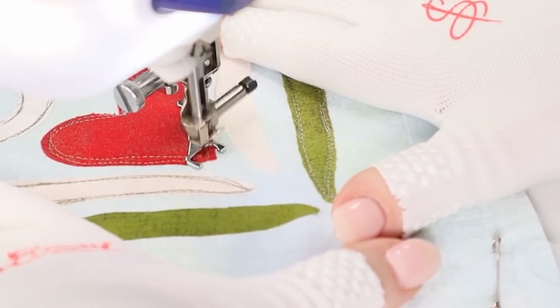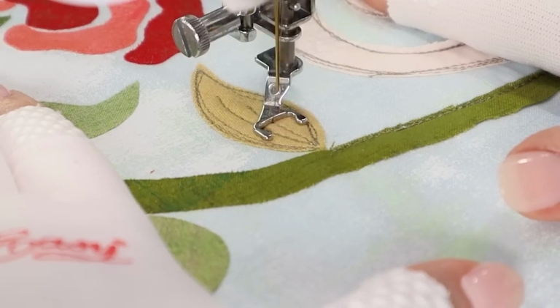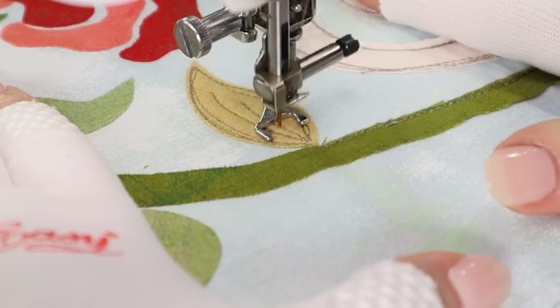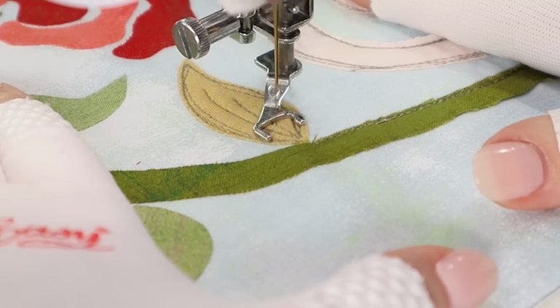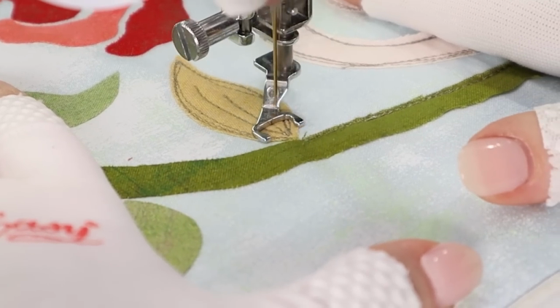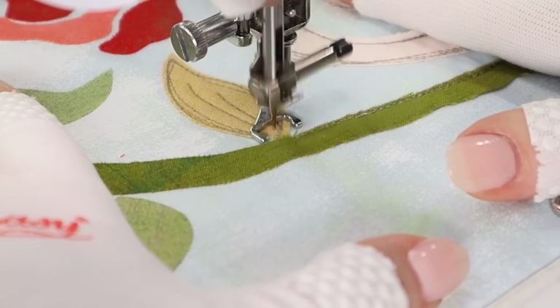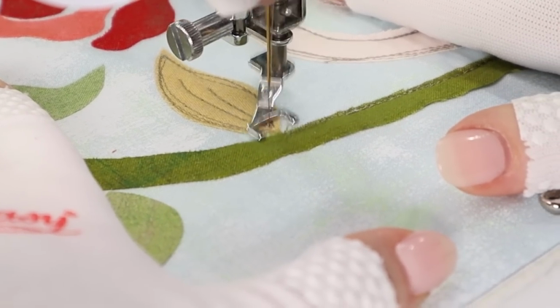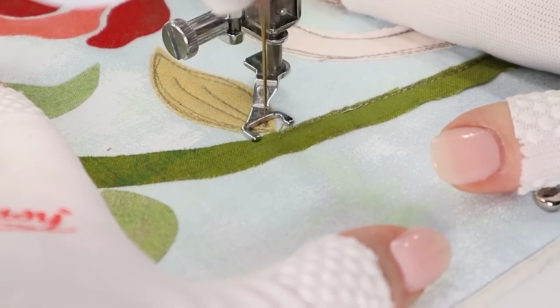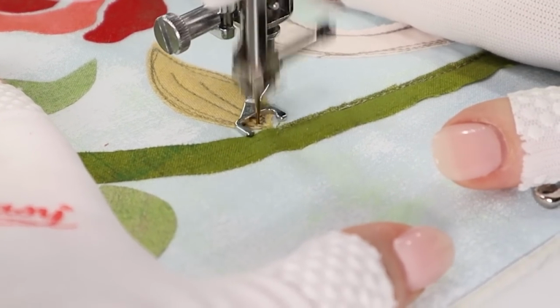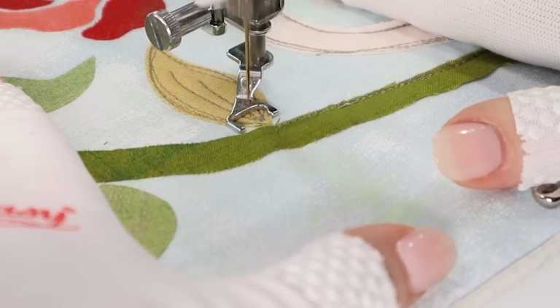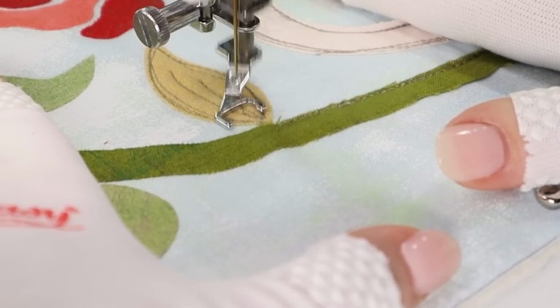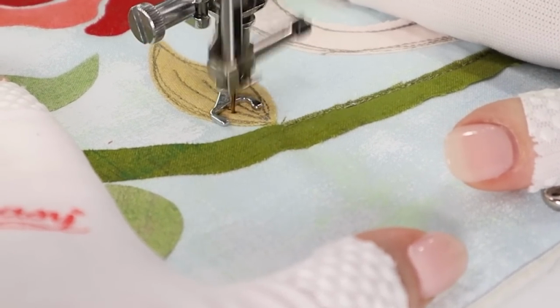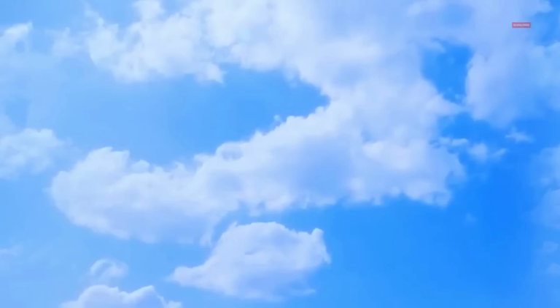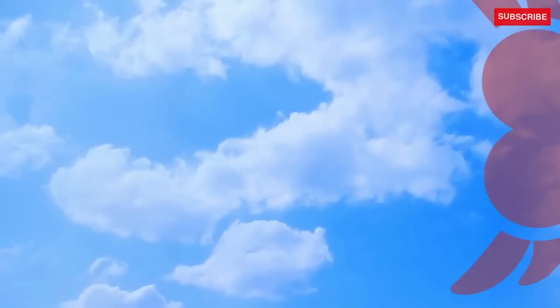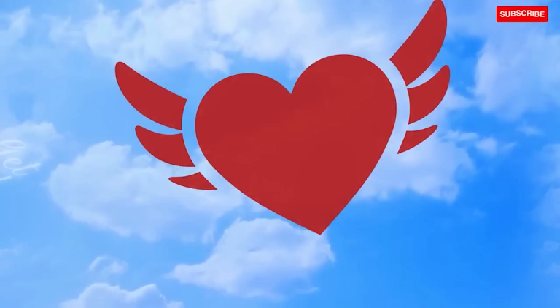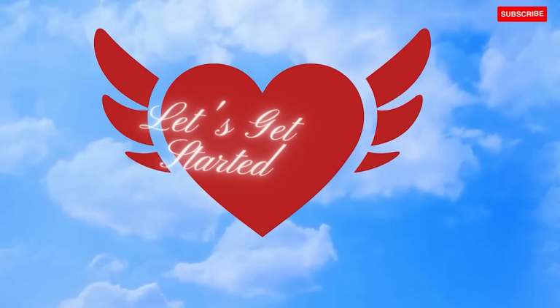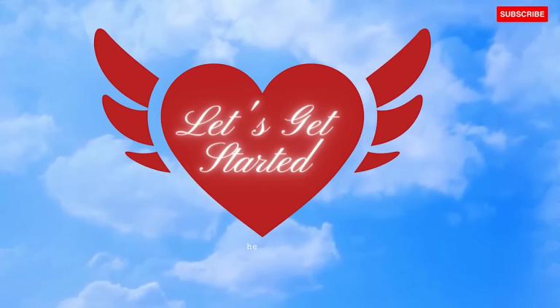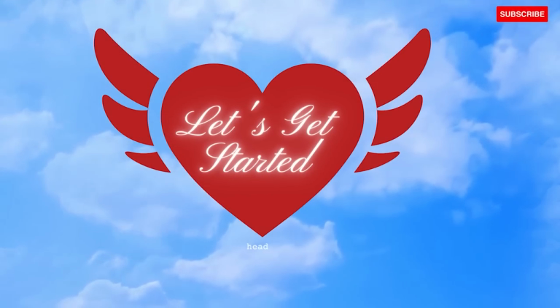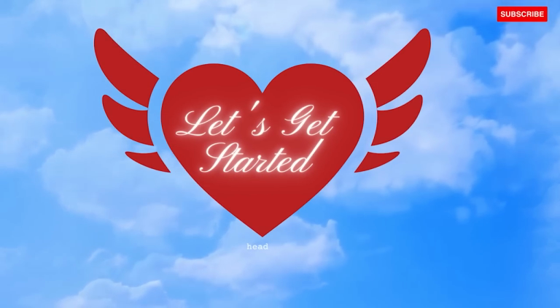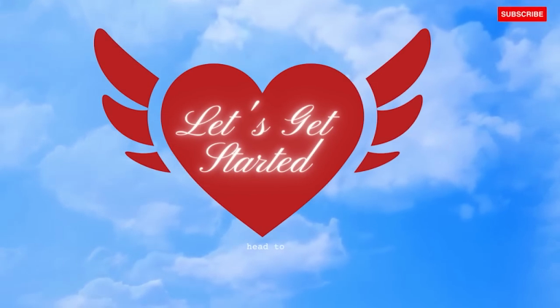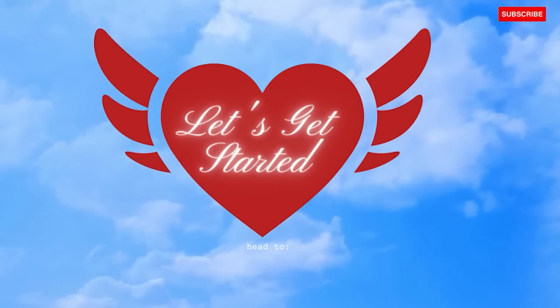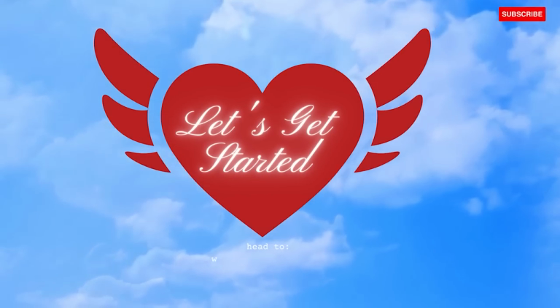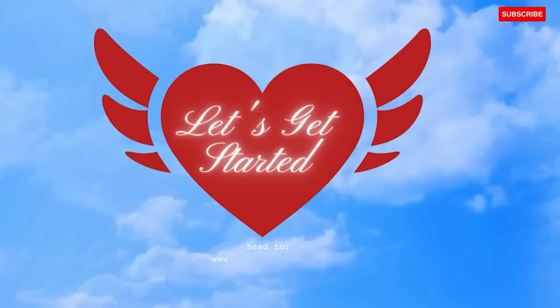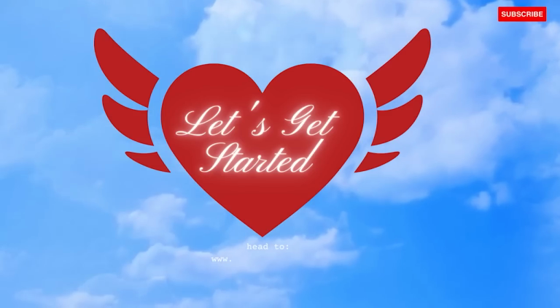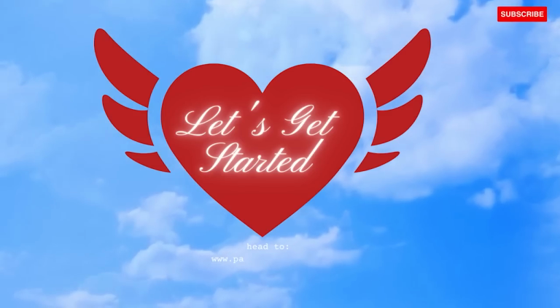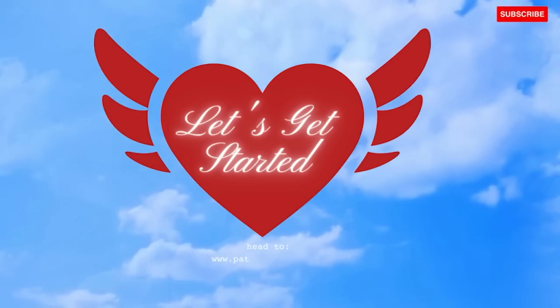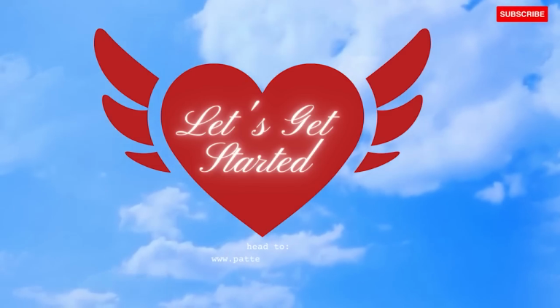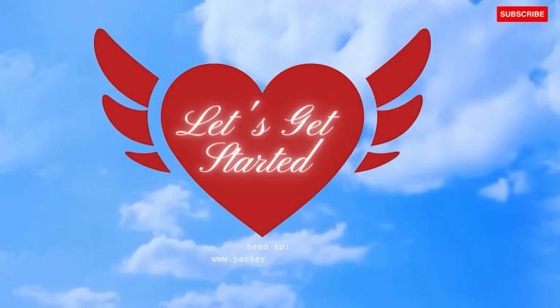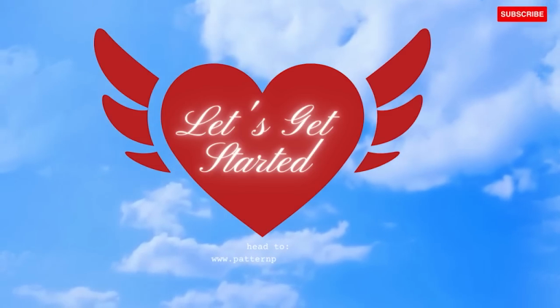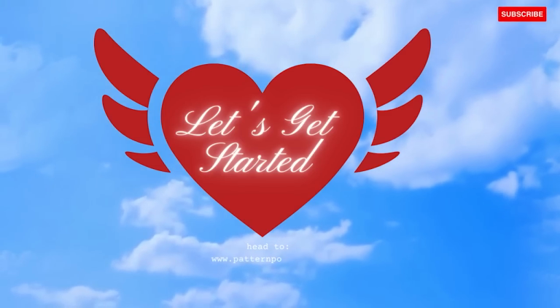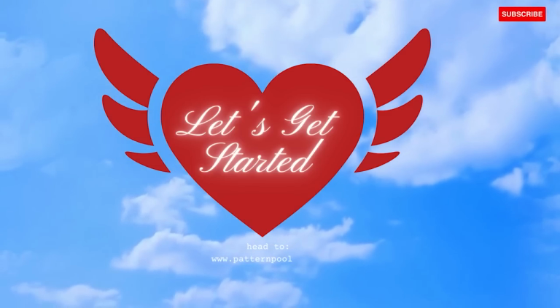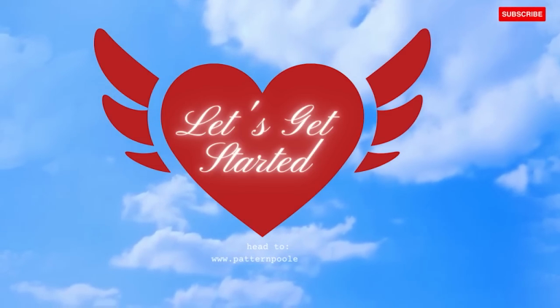If you'd like to make this quilt with us, you can purchase the patterns on our website. Otherwise, keep watching — there's lots to learn.